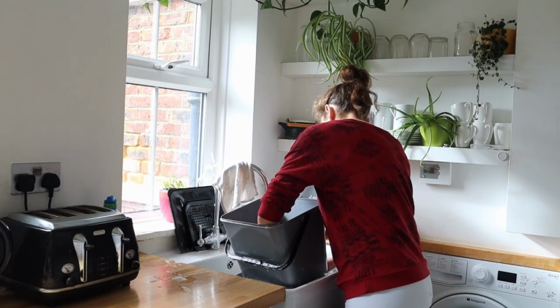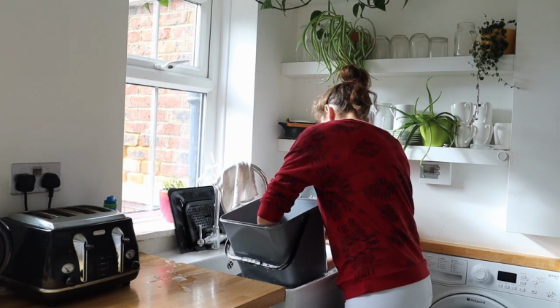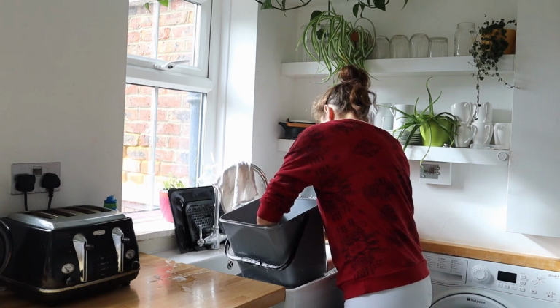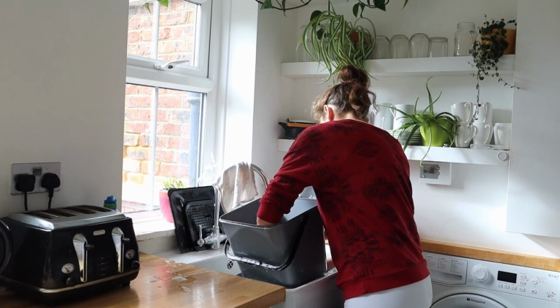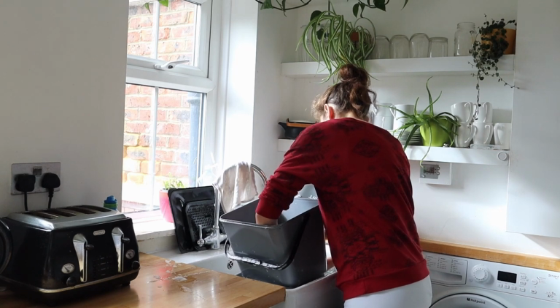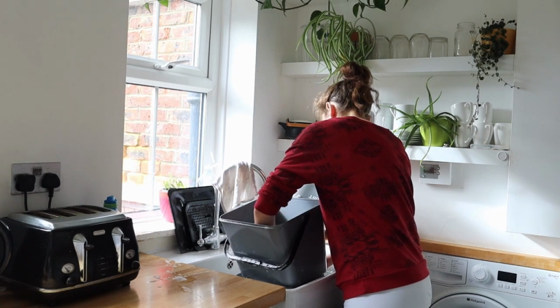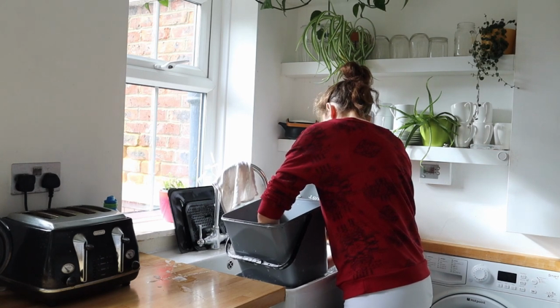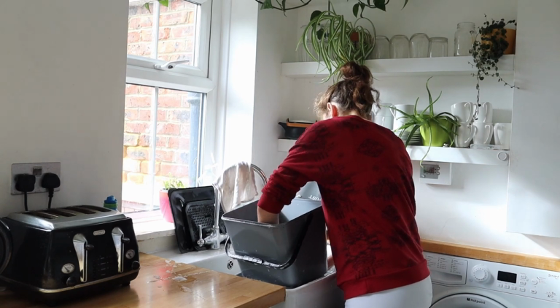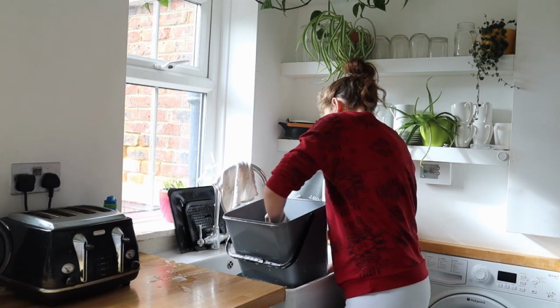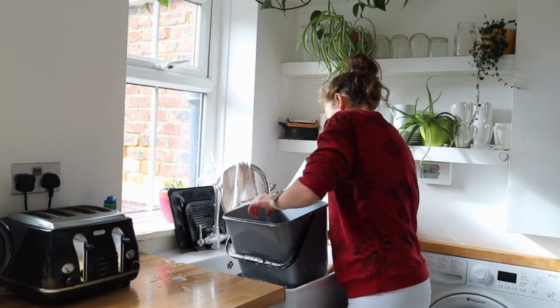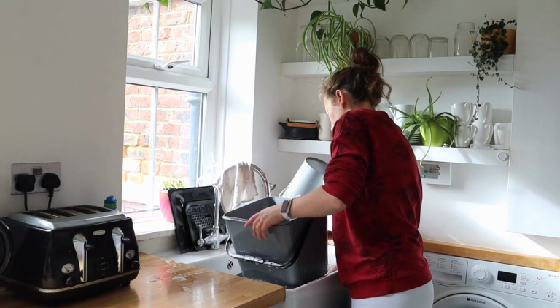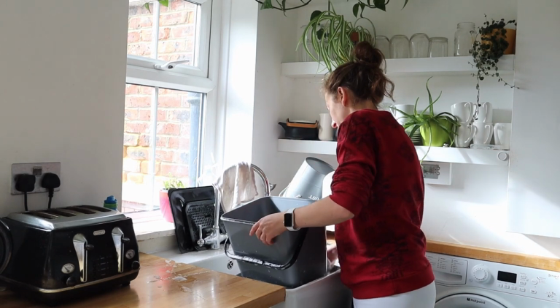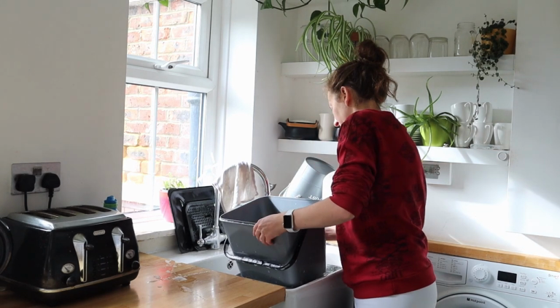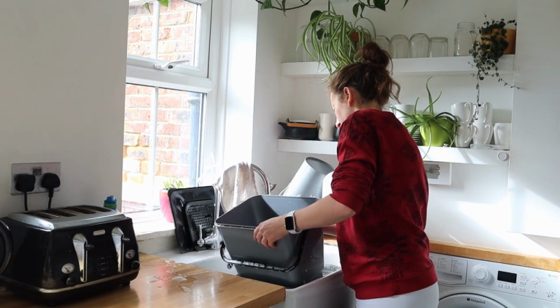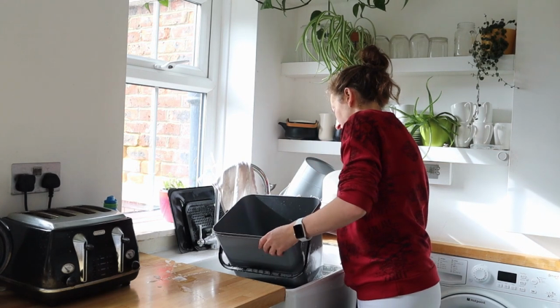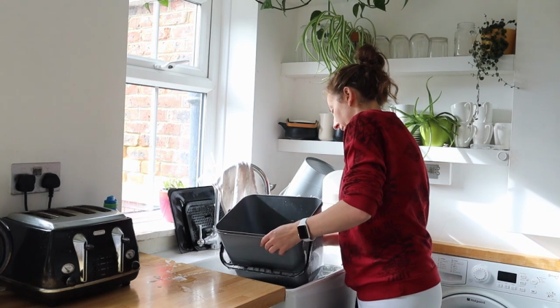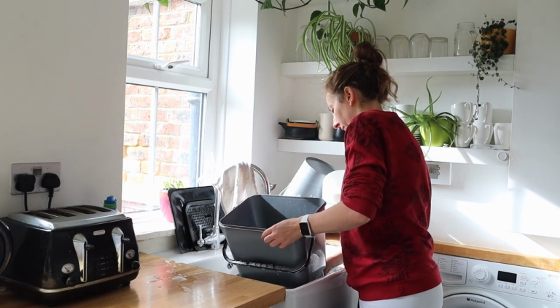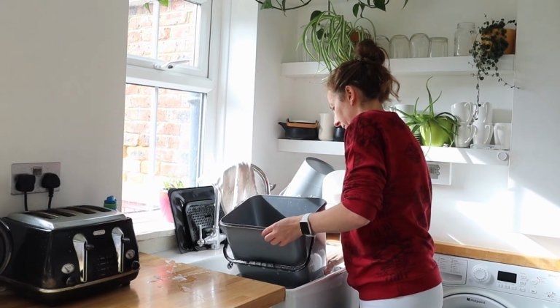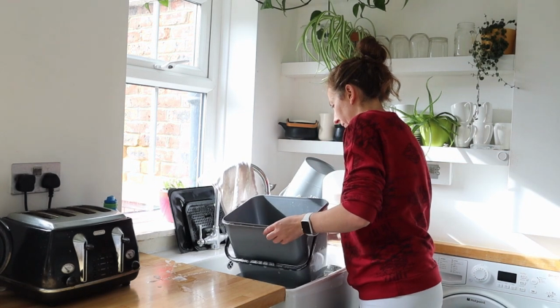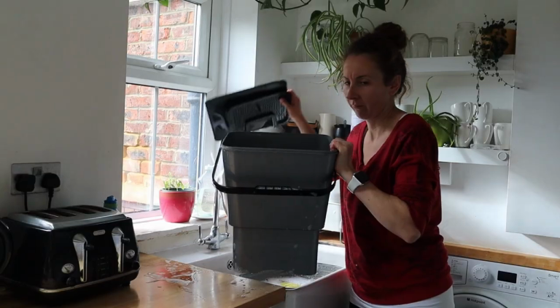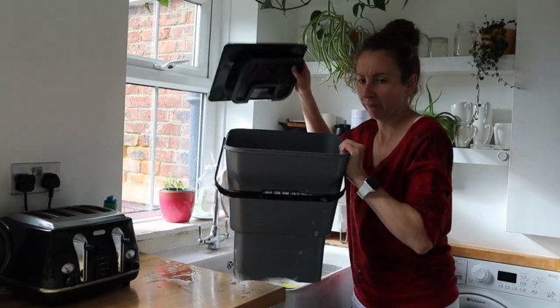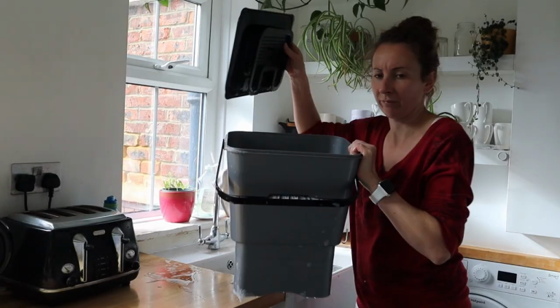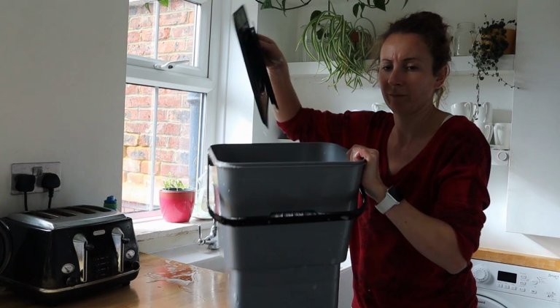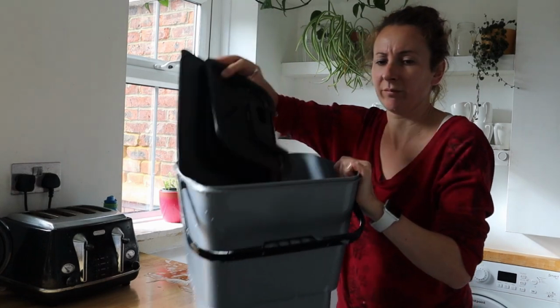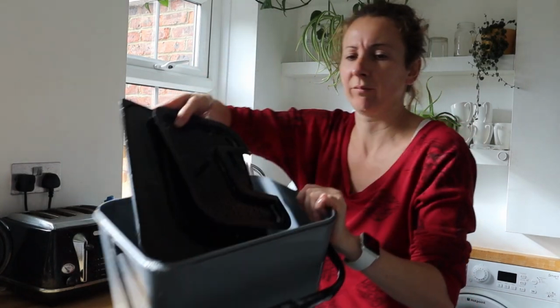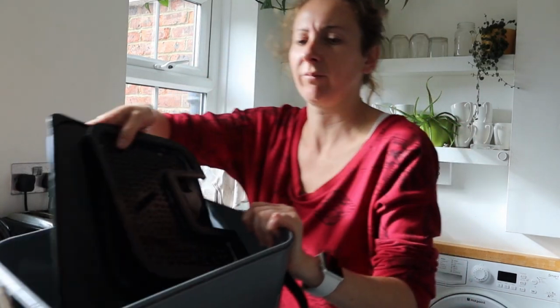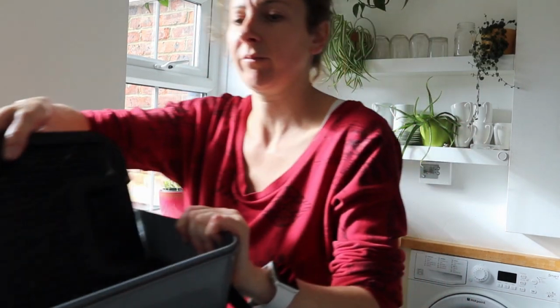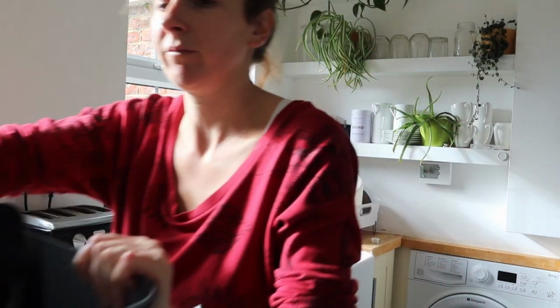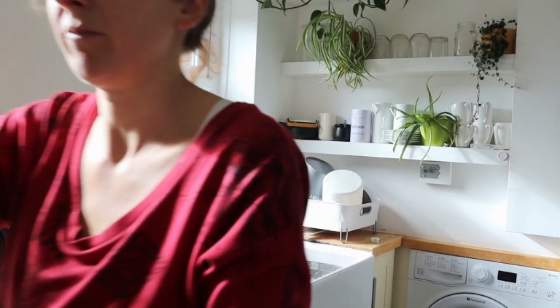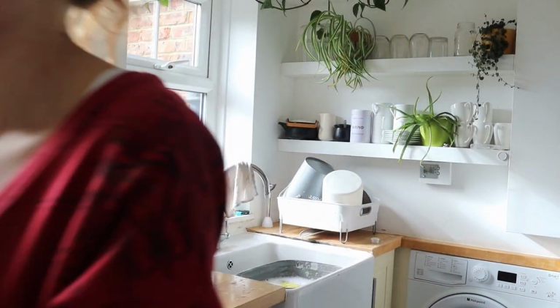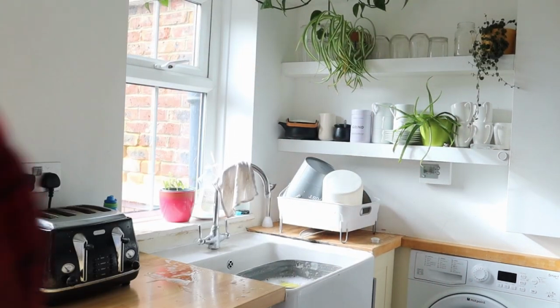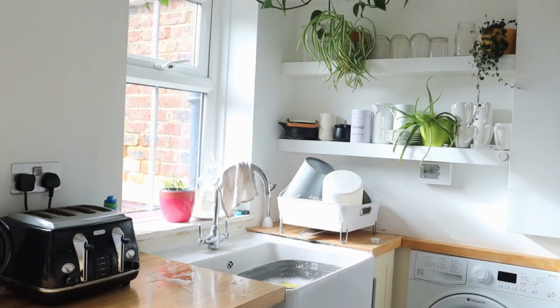And voila — you will have the perfect bokashi compost in a few weeks. Let's enjoy.